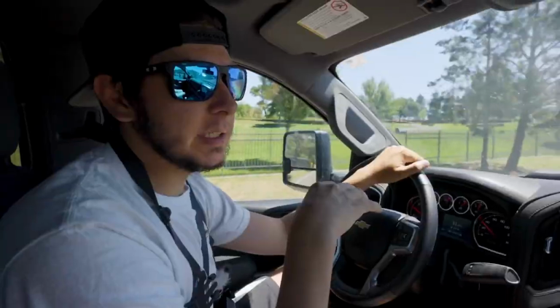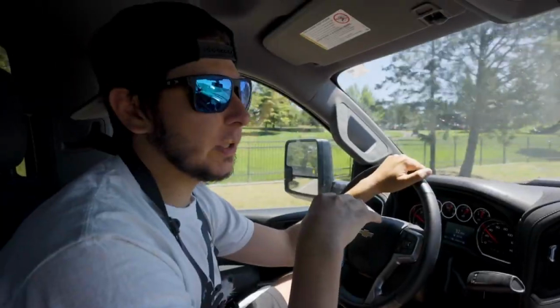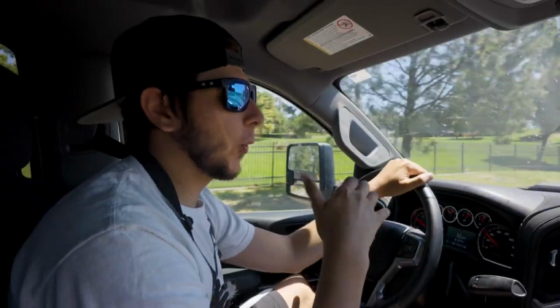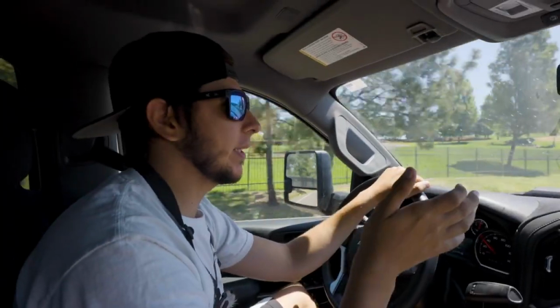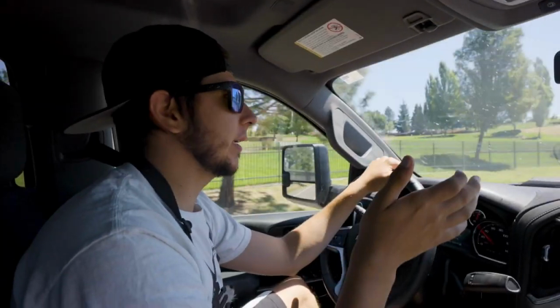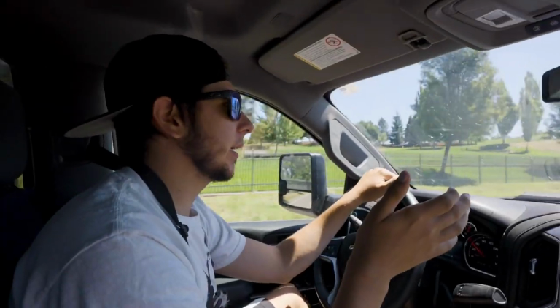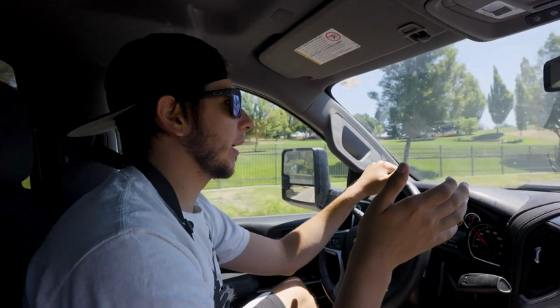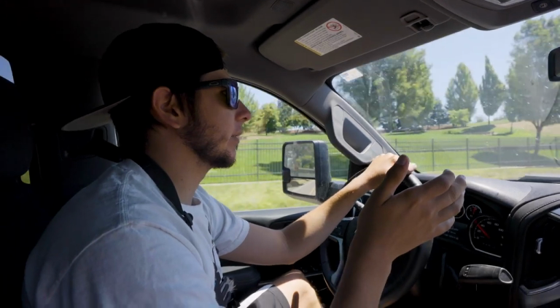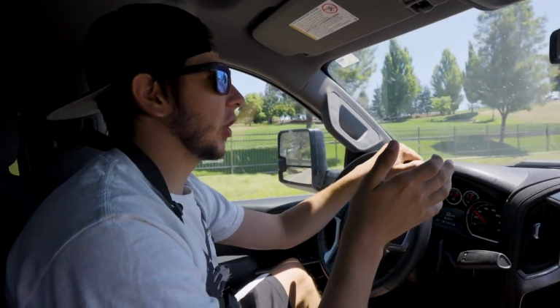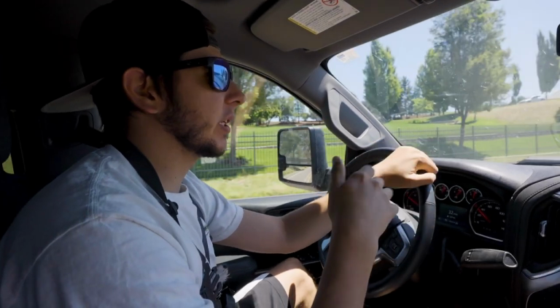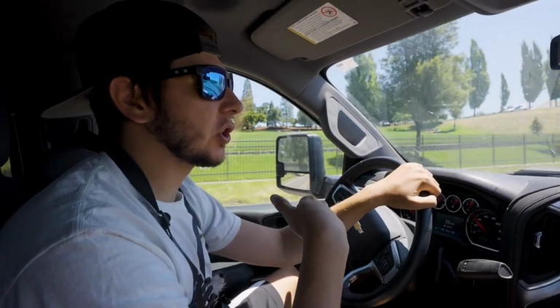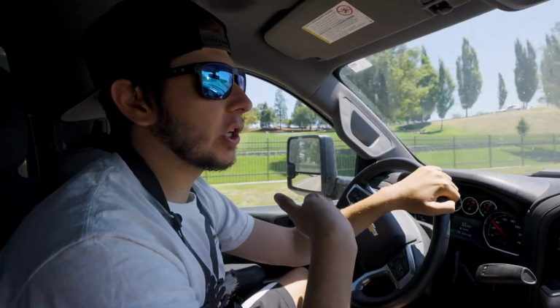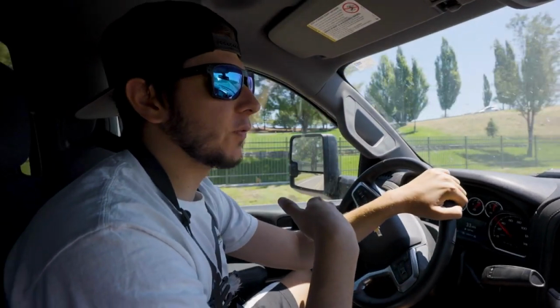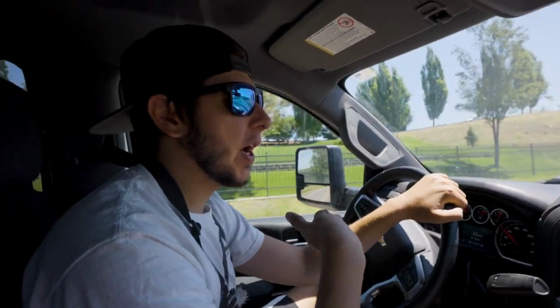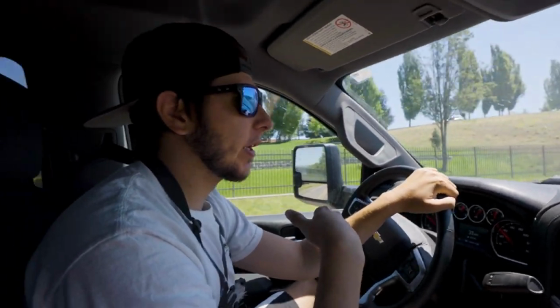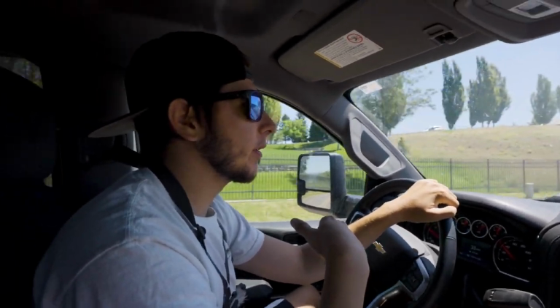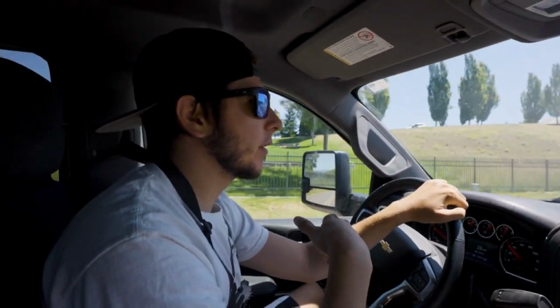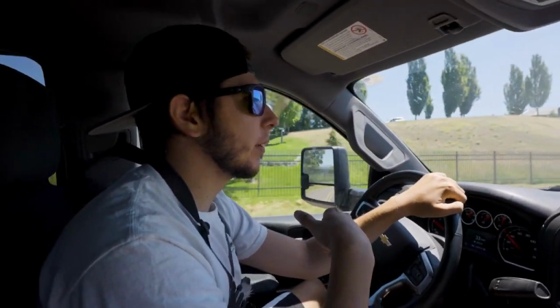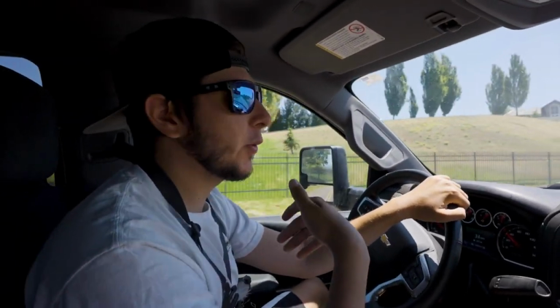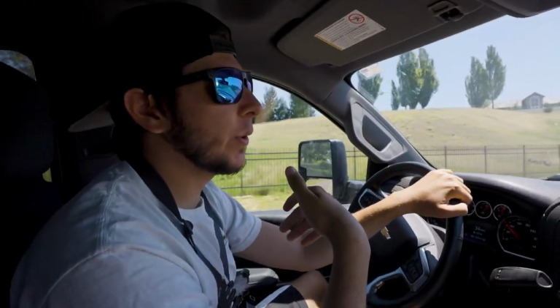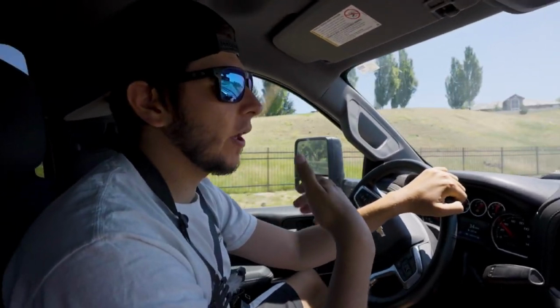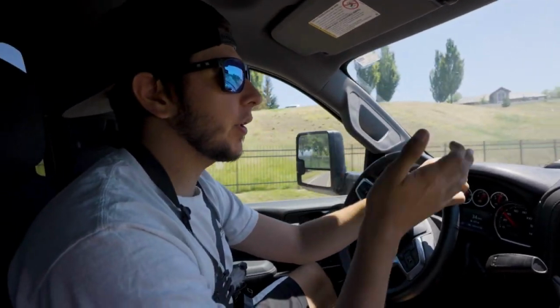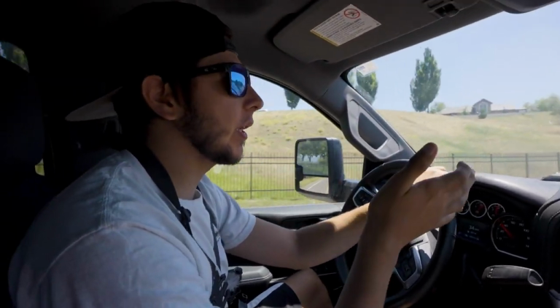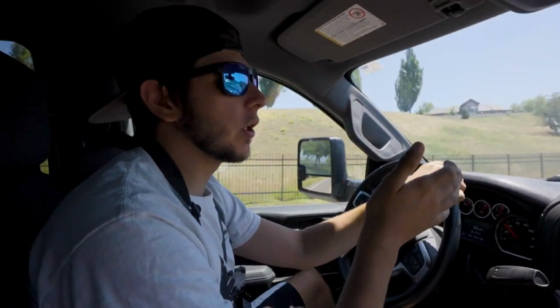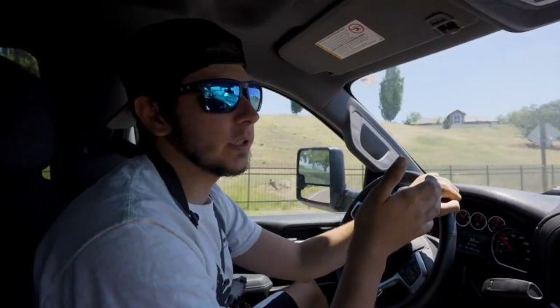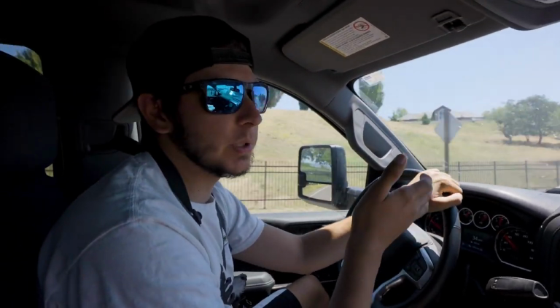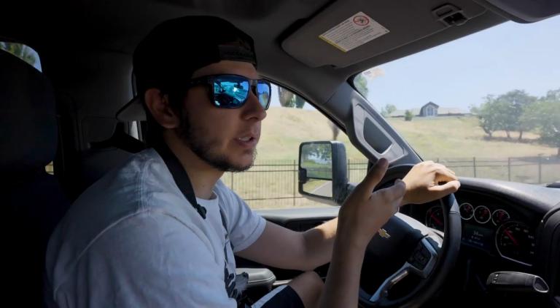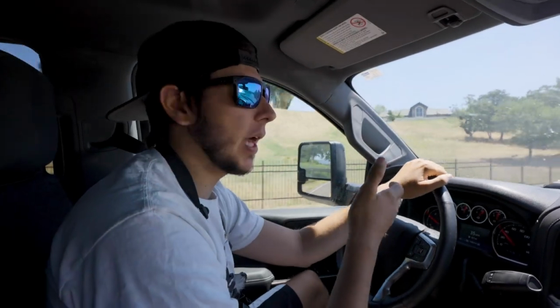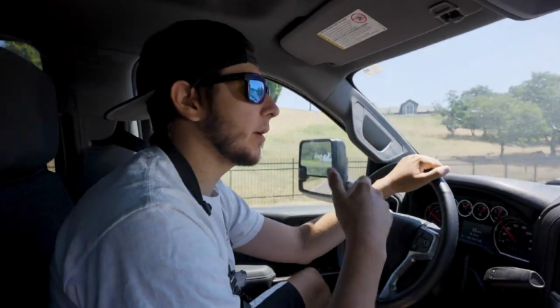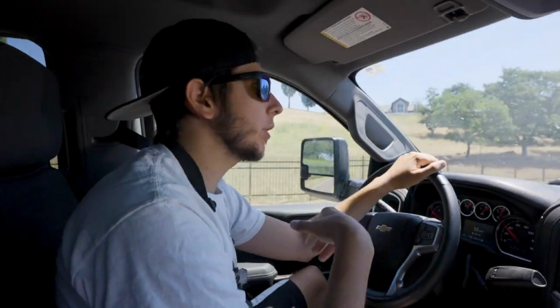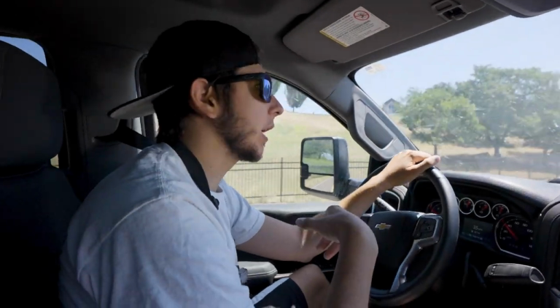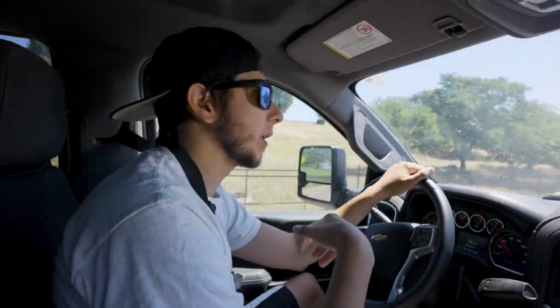Since when did yard sales start on Friday? I thought yard sales were like a Saturday morning type thing.